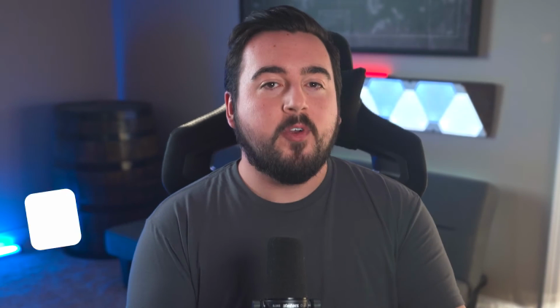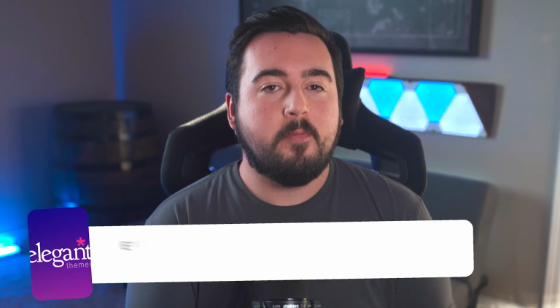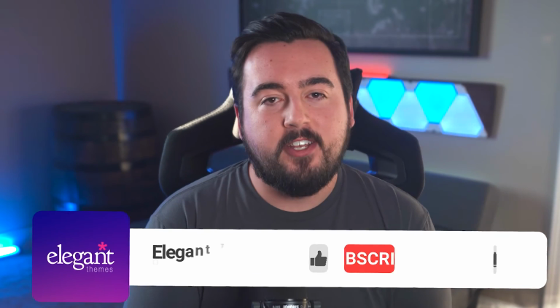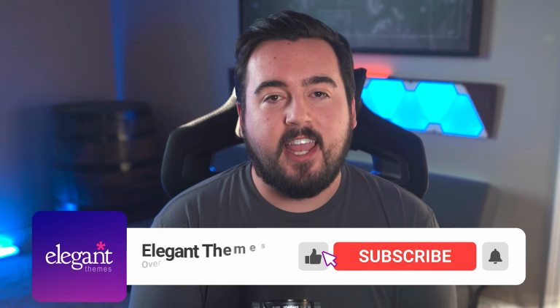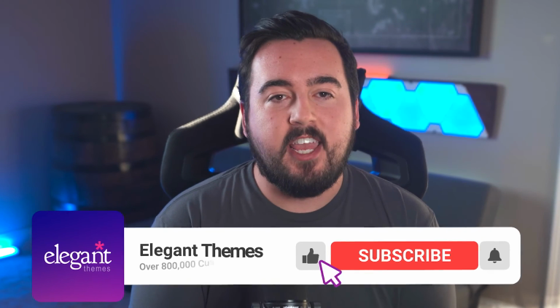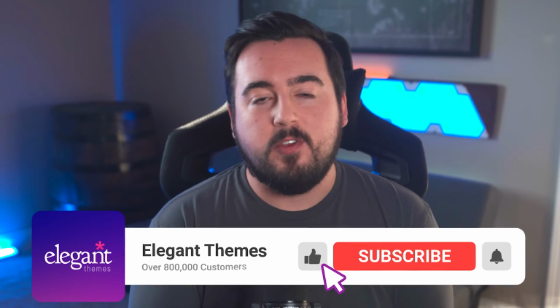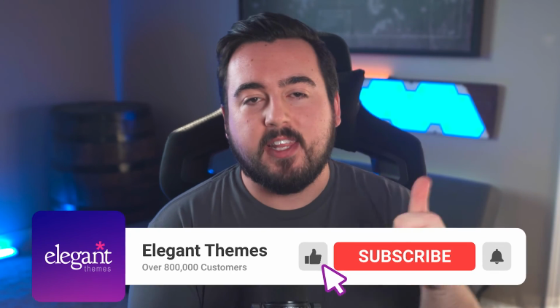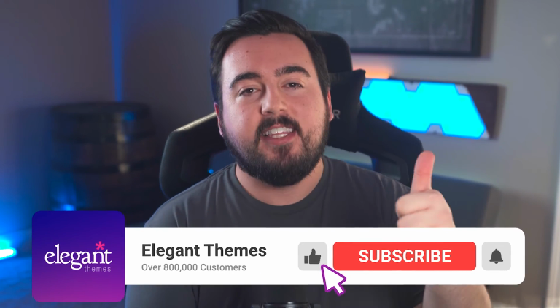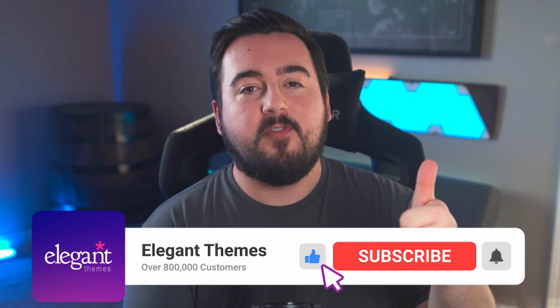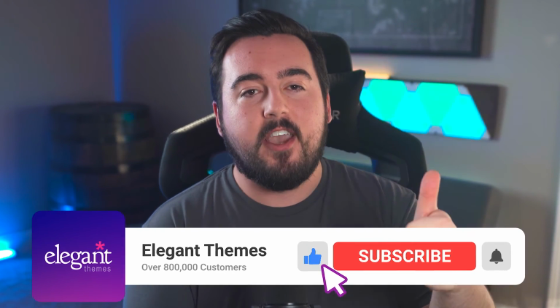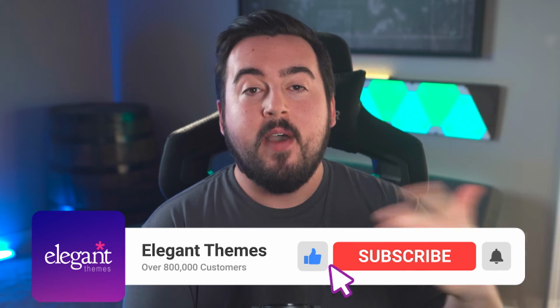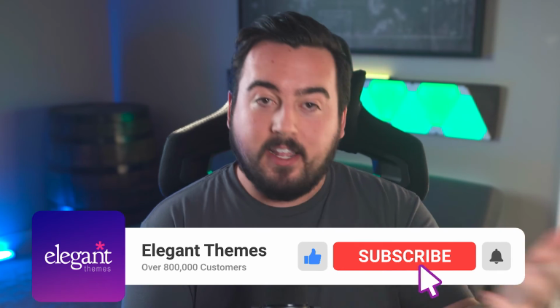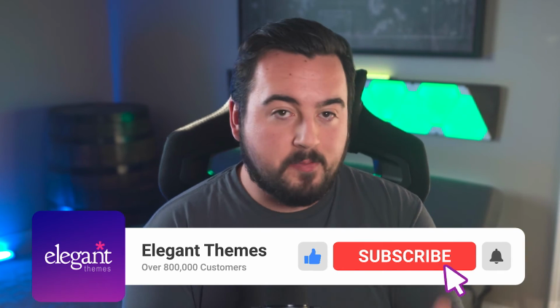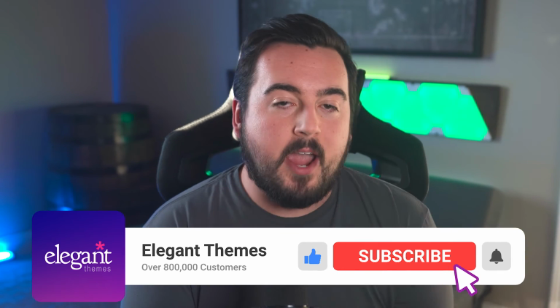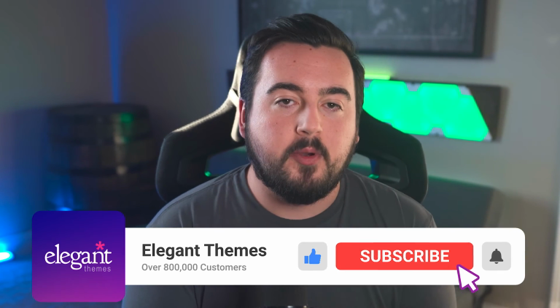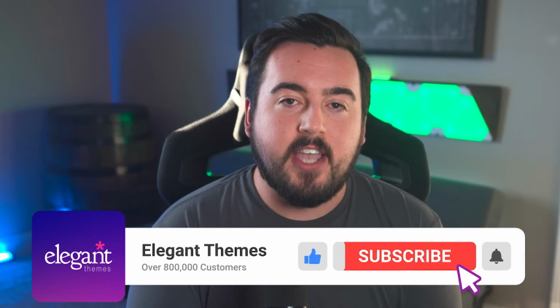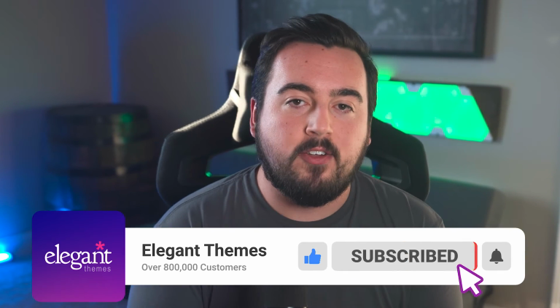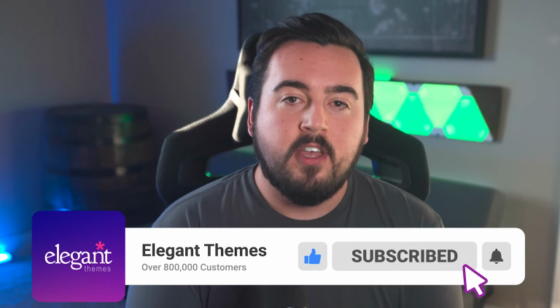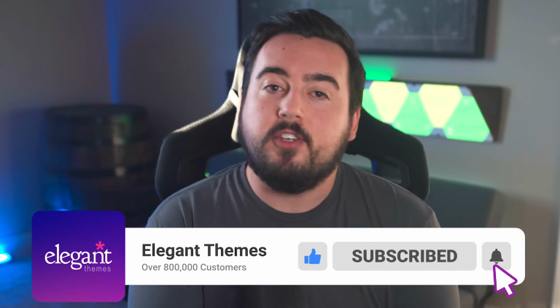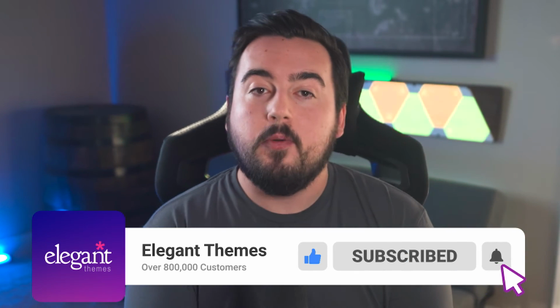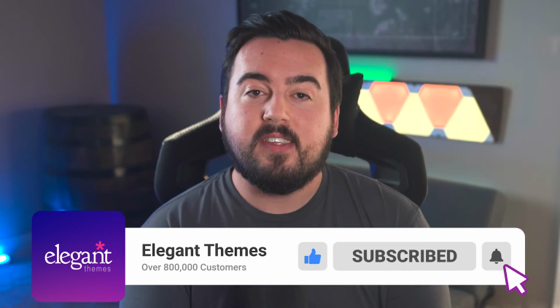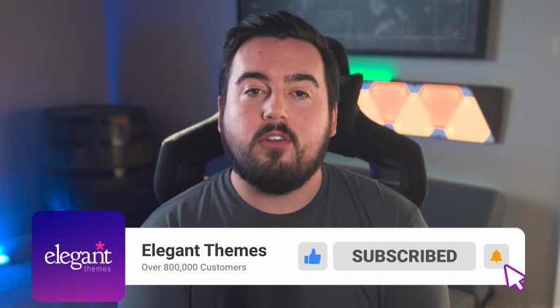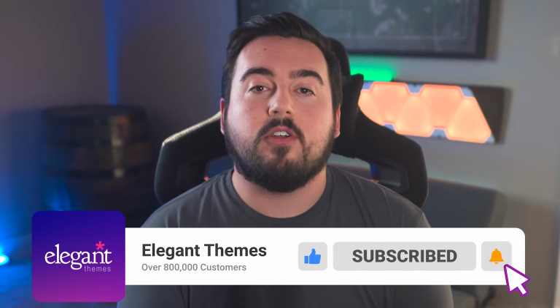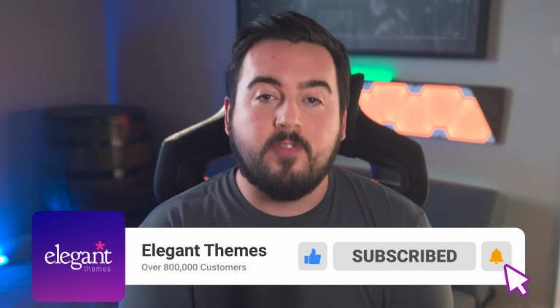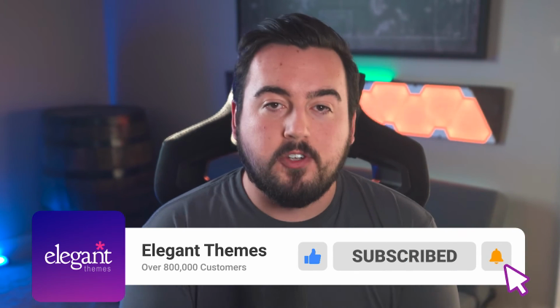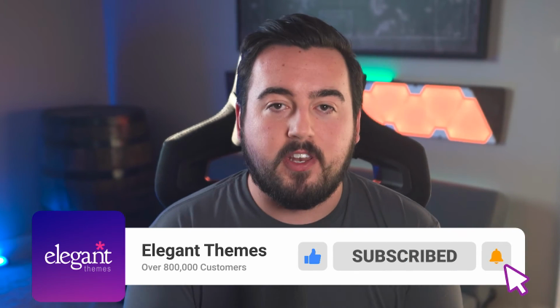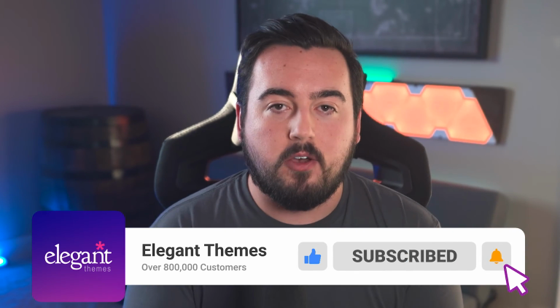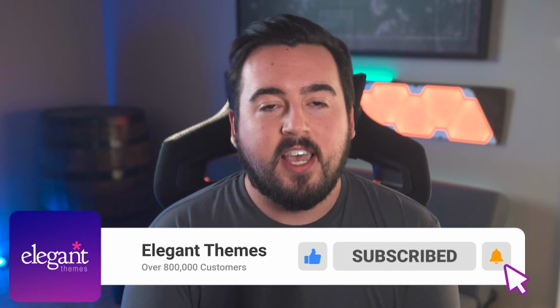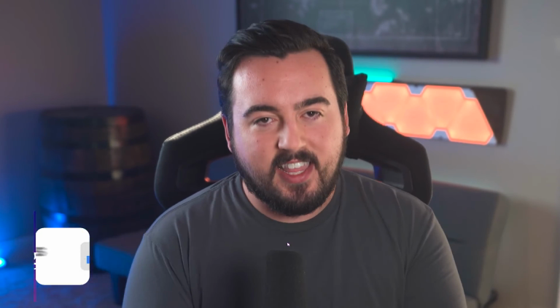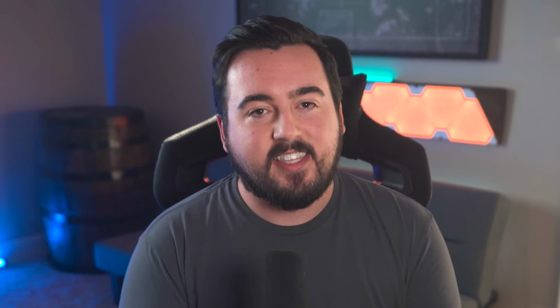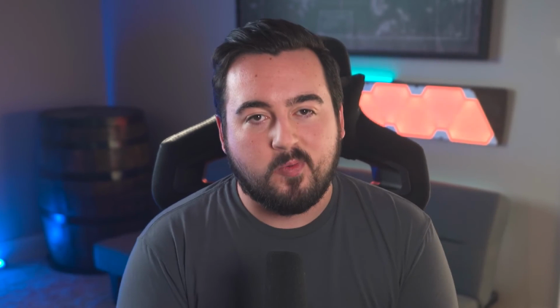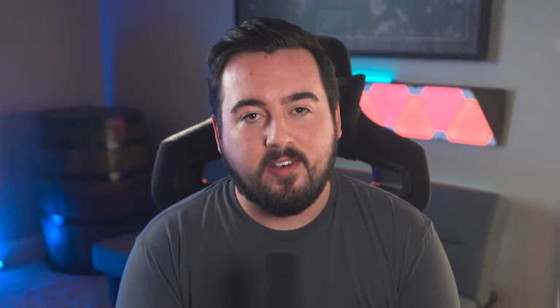We'd really appreciate it if you like this video and subscribe to our channel so you don't miss out on our future videos like this one.